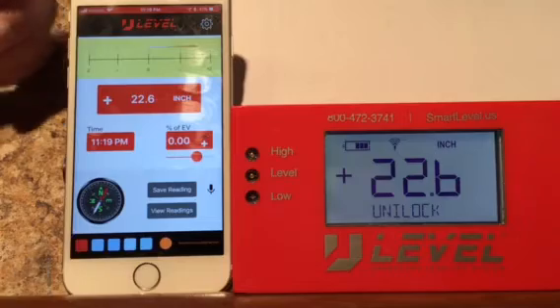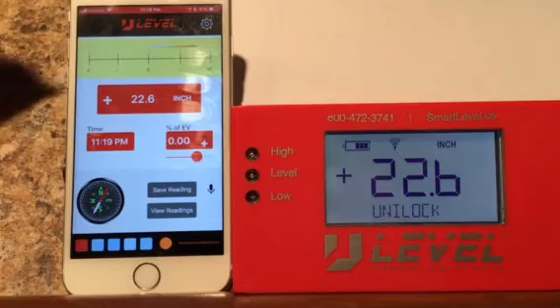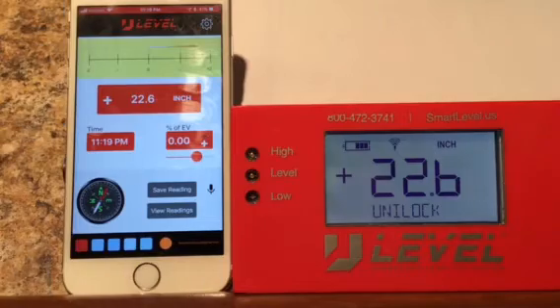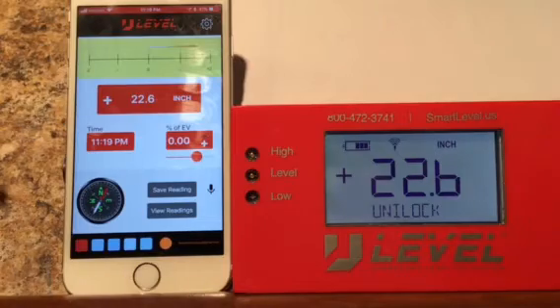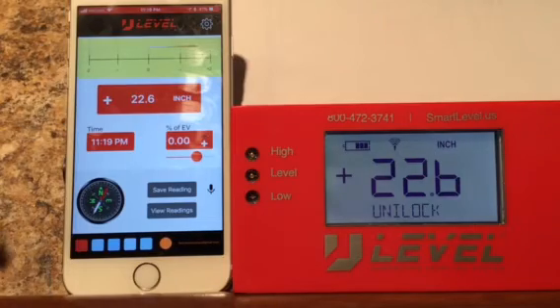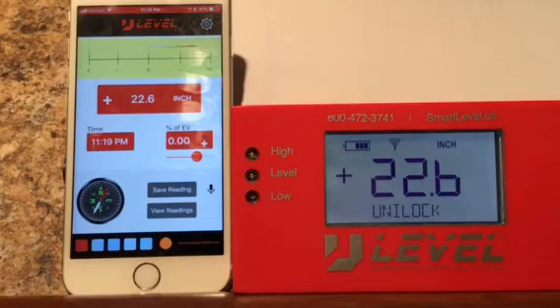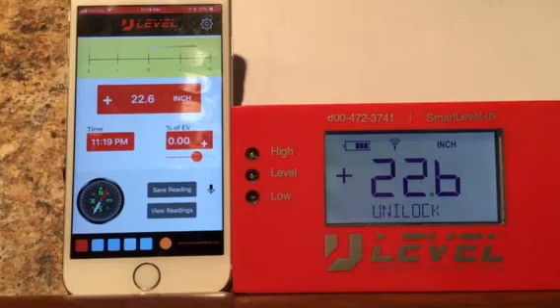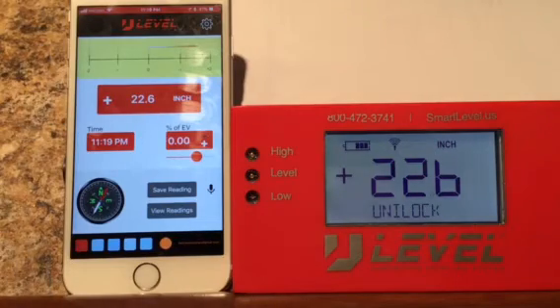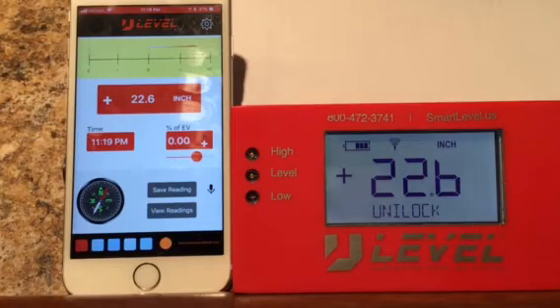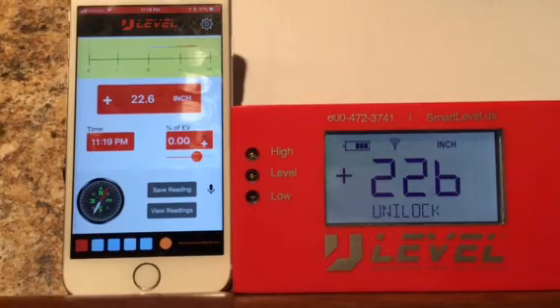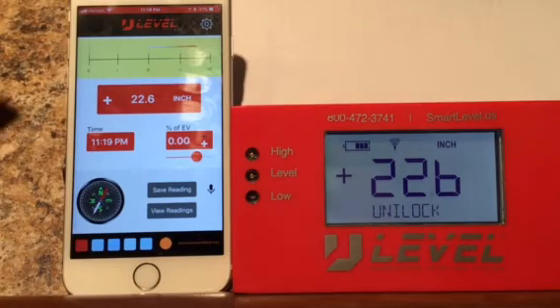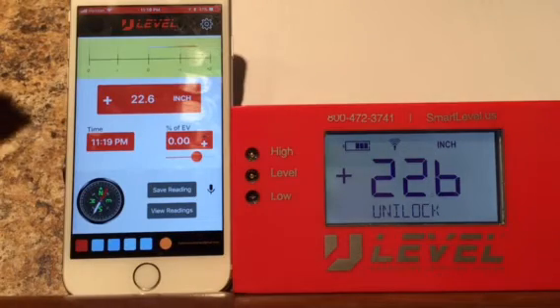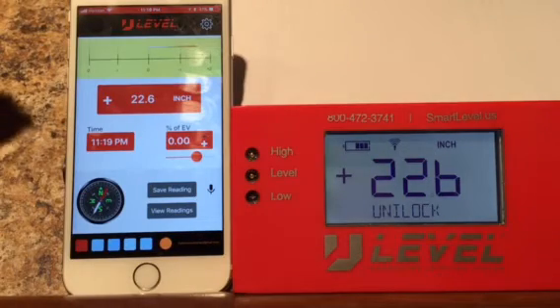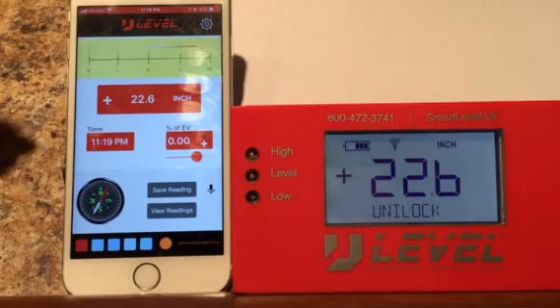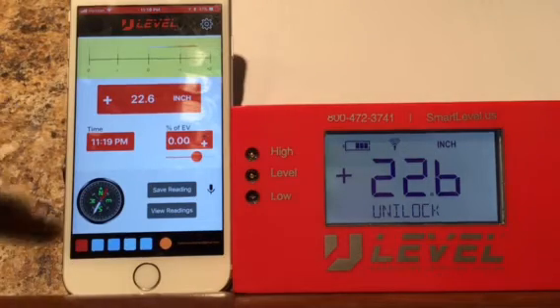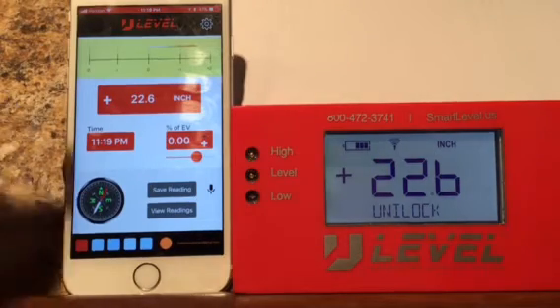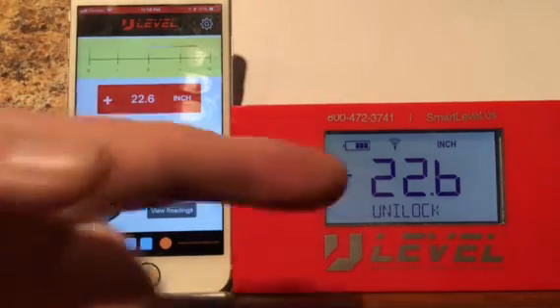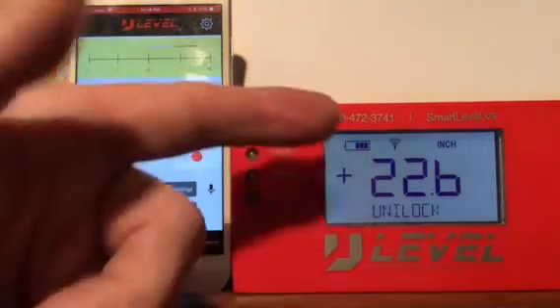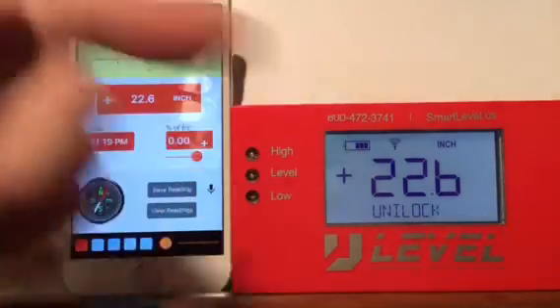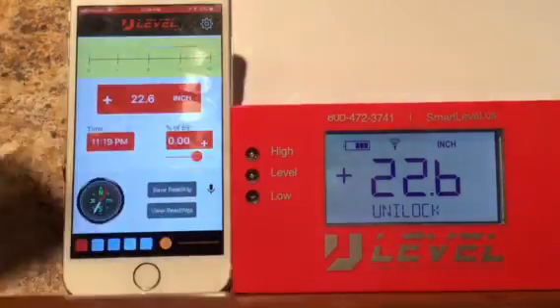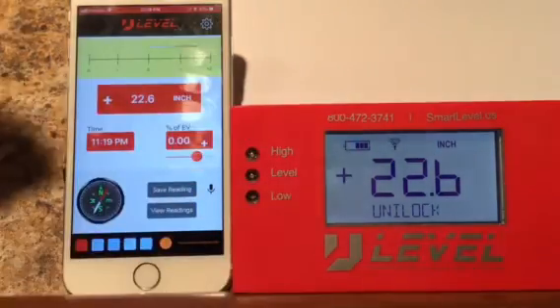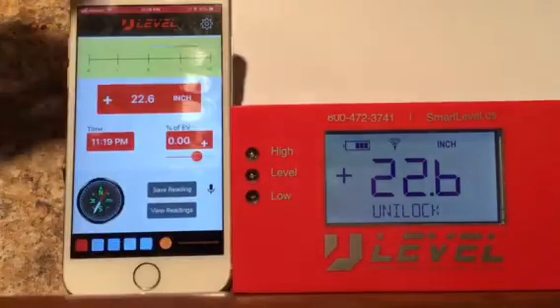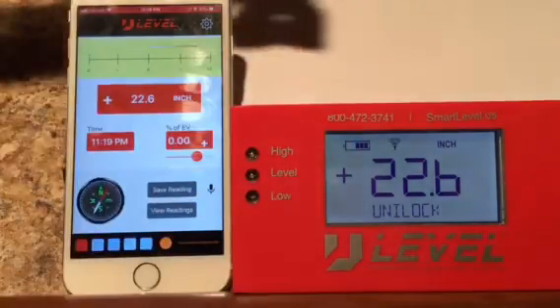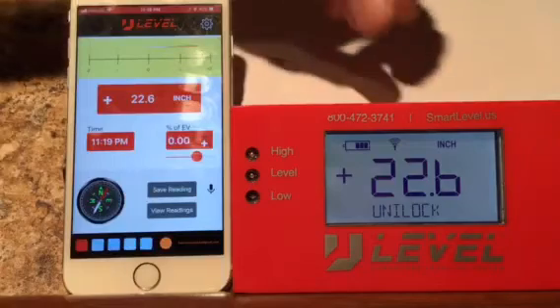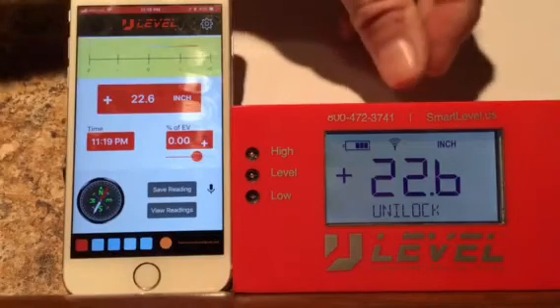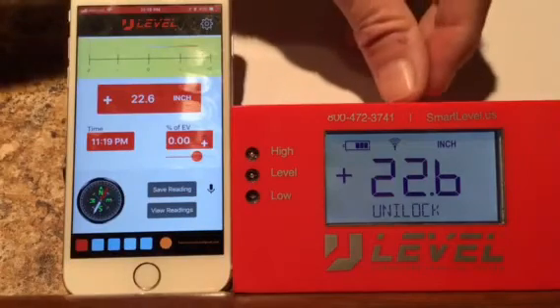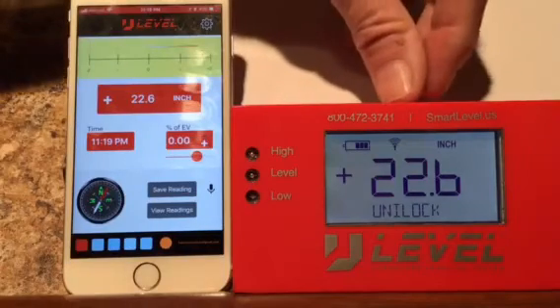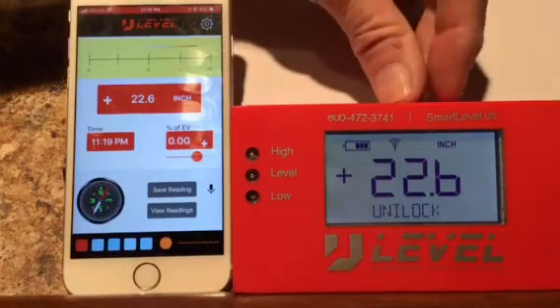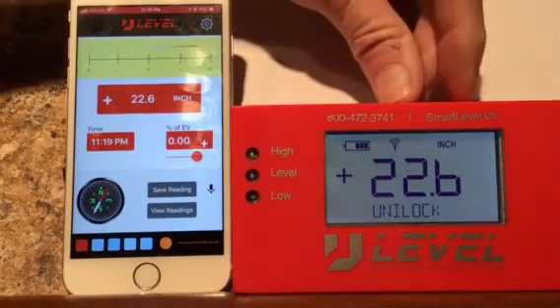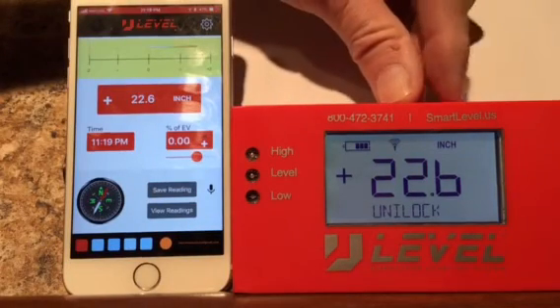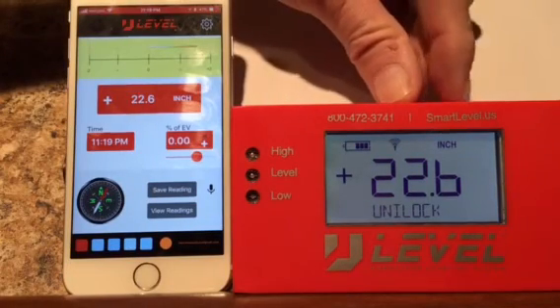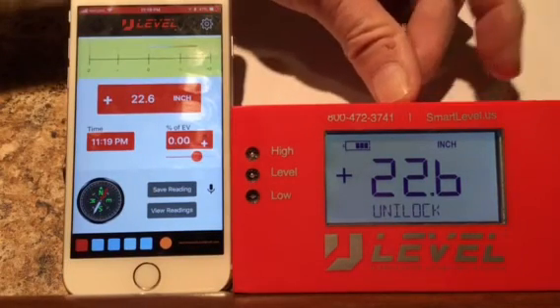The device does use more power in Bluetooth mode. So if you're not using it in Bluetooth, it's a good idea to keep this turned off.